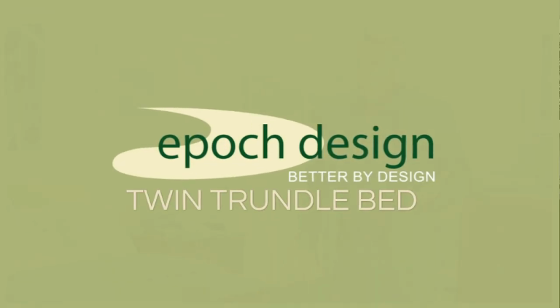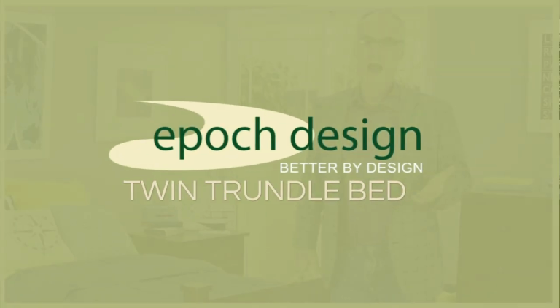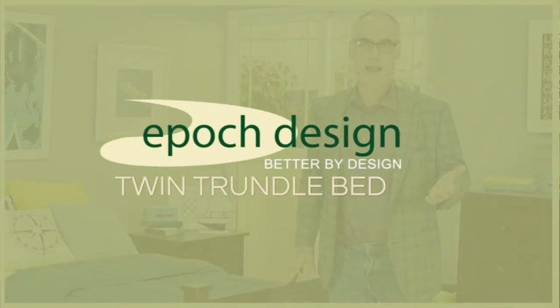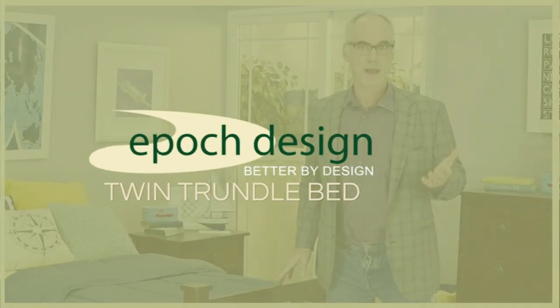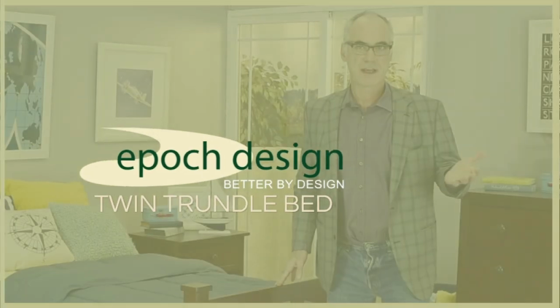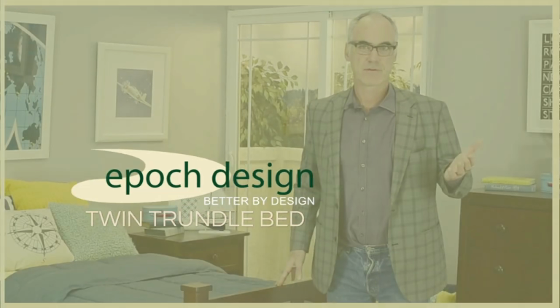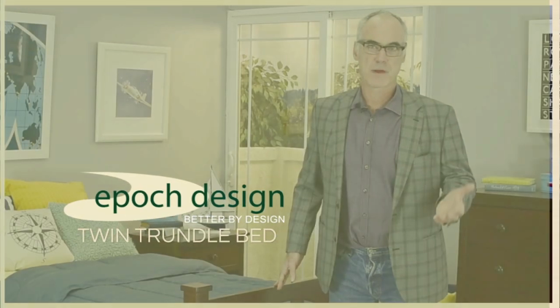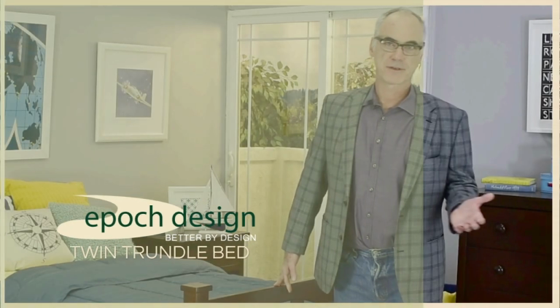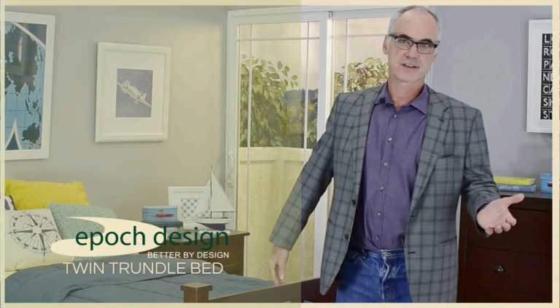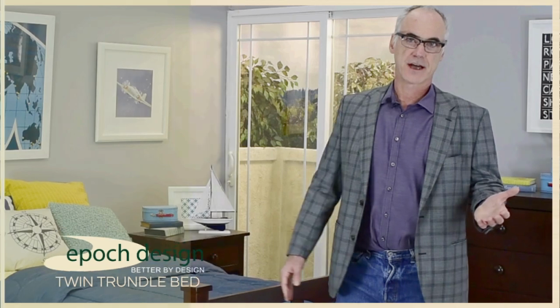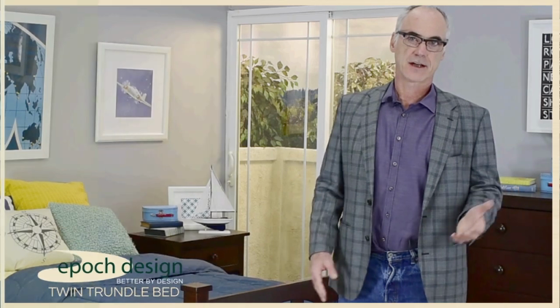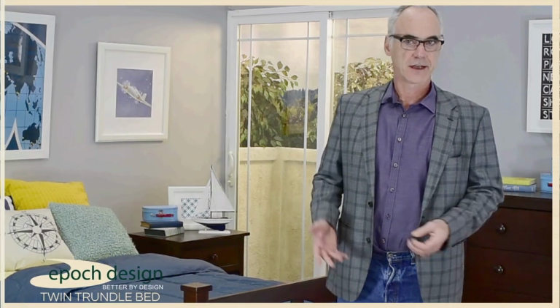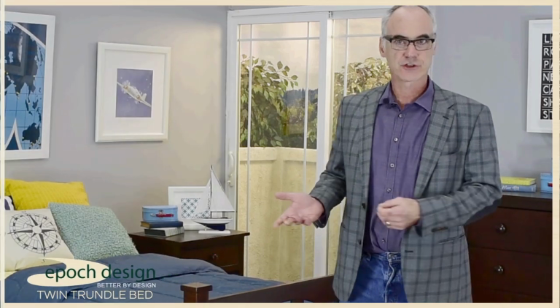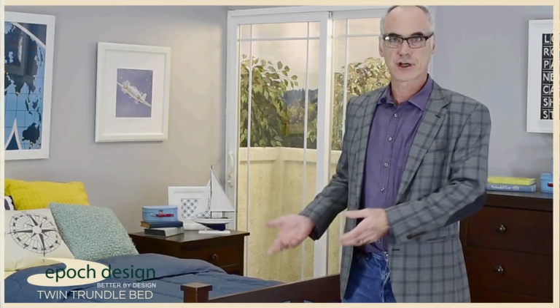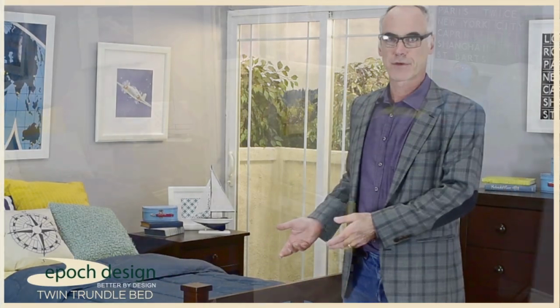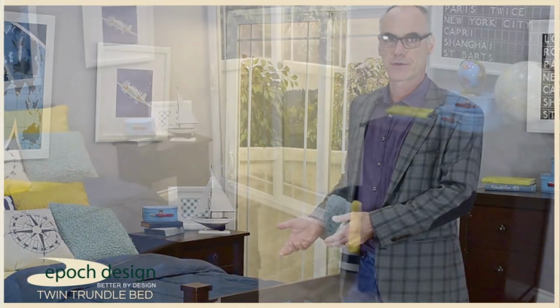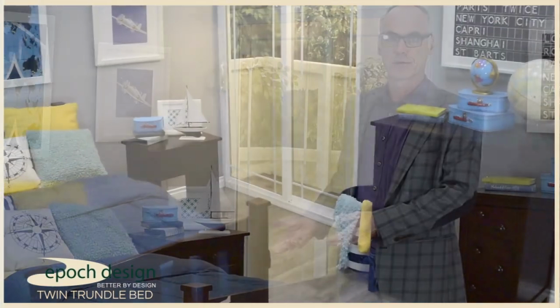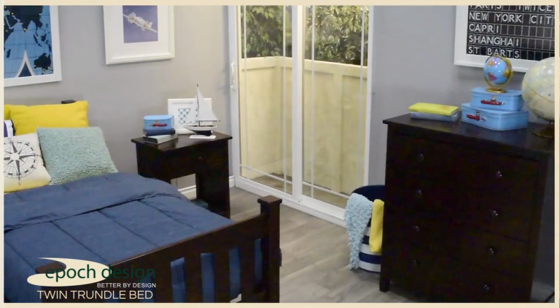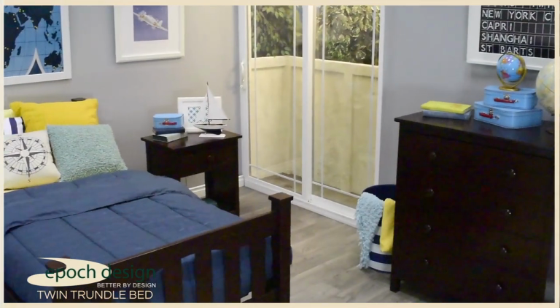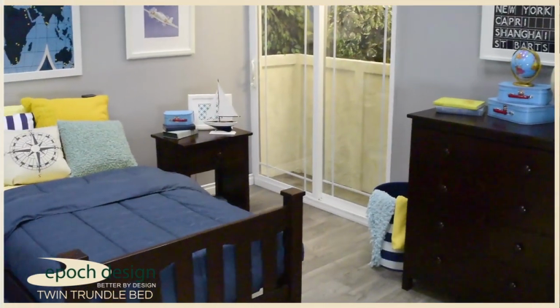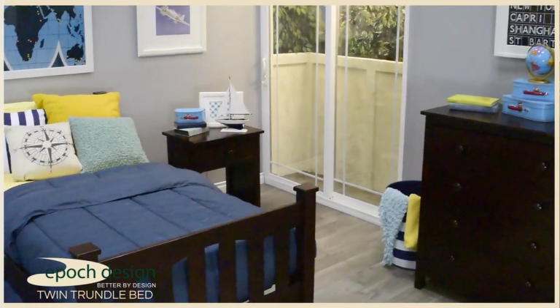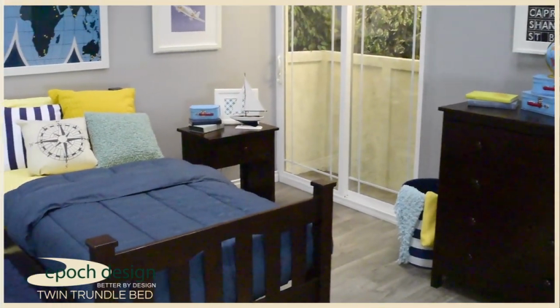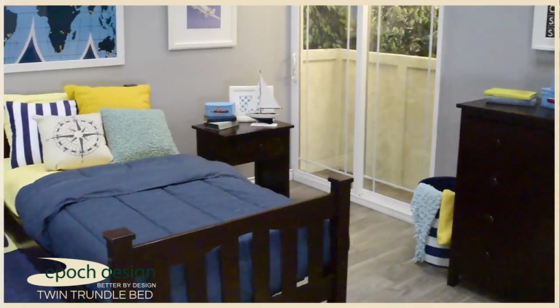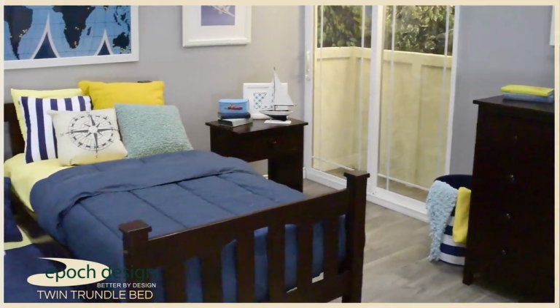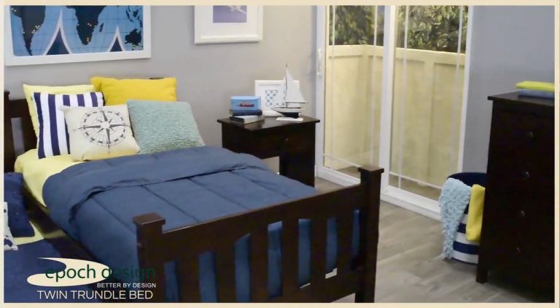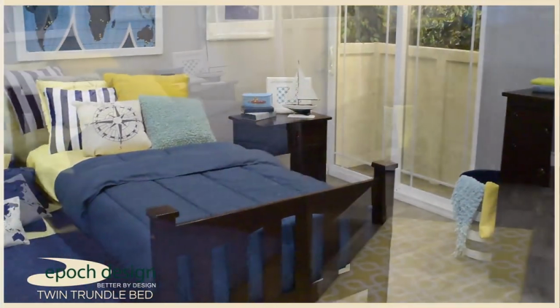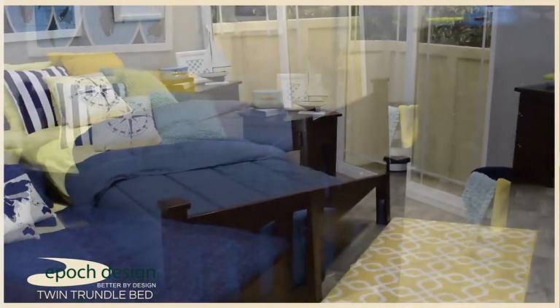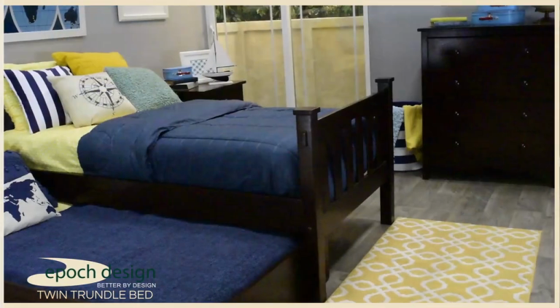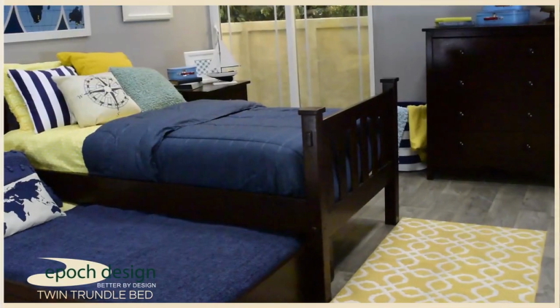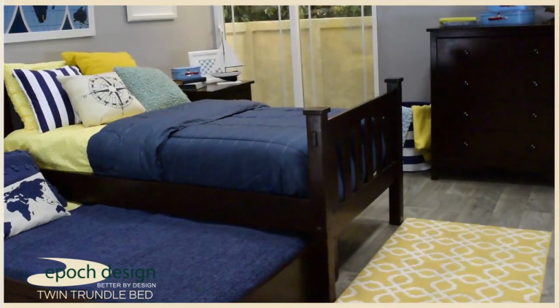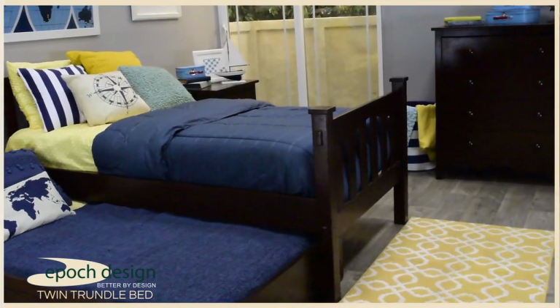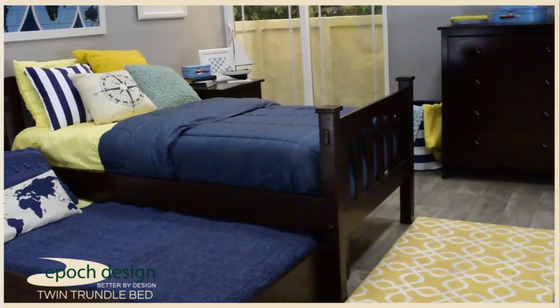Hi, I'm David from Epic Design and I'd like to share with you the Cameron and Gabriel twin trundle bed.